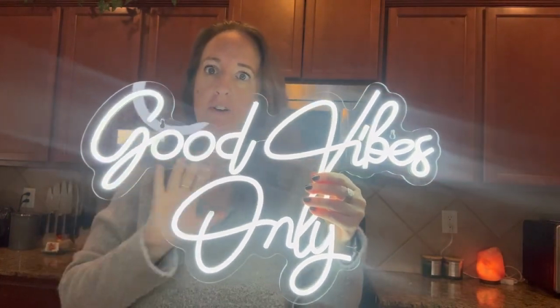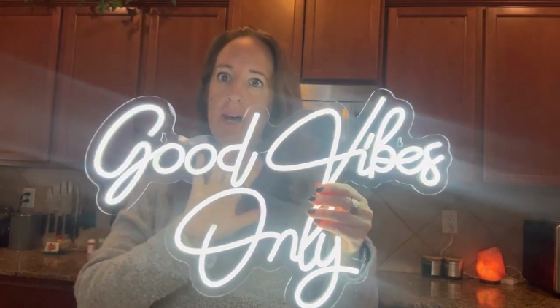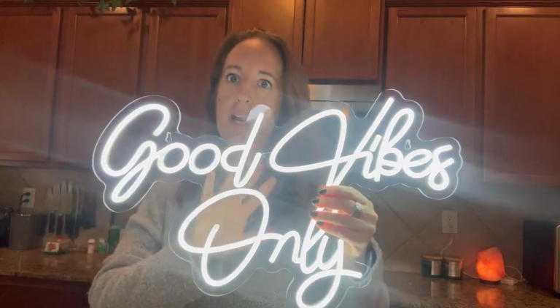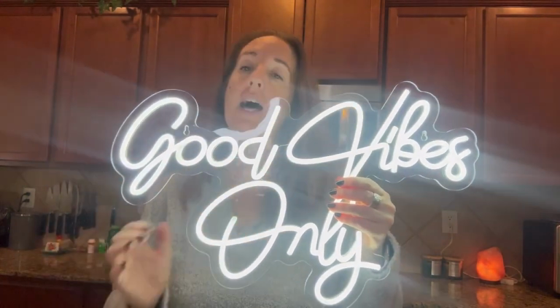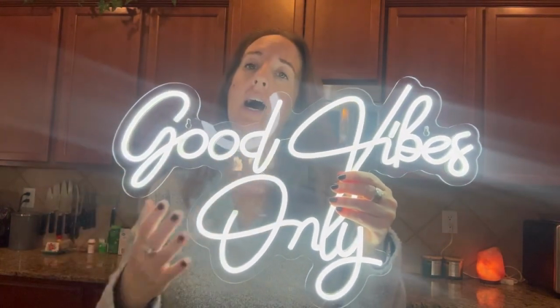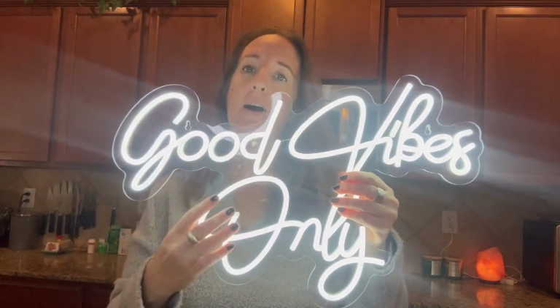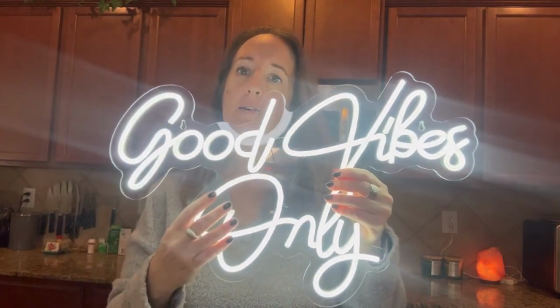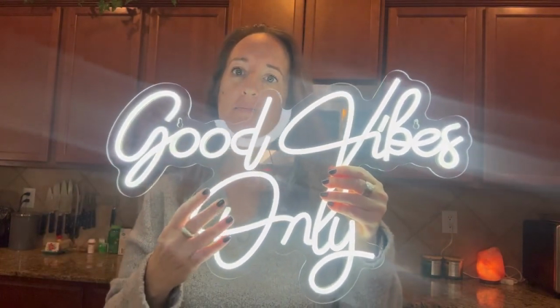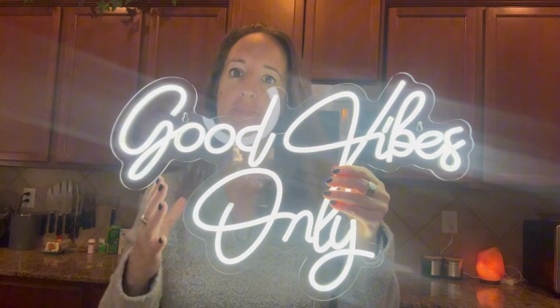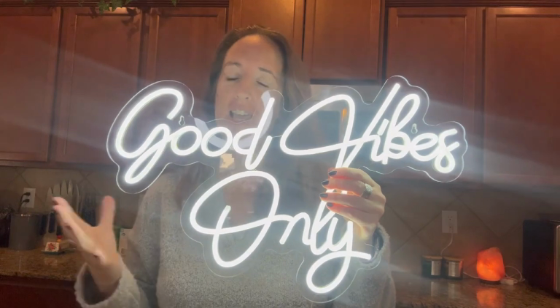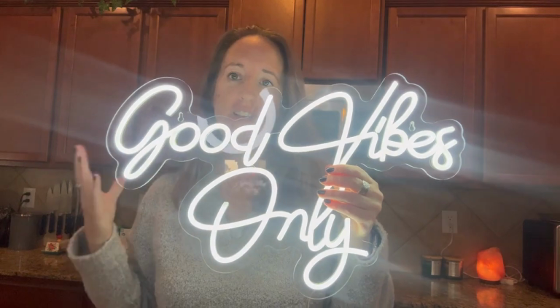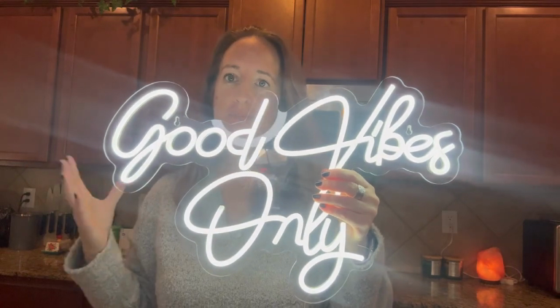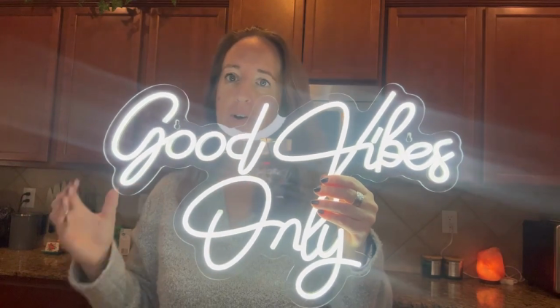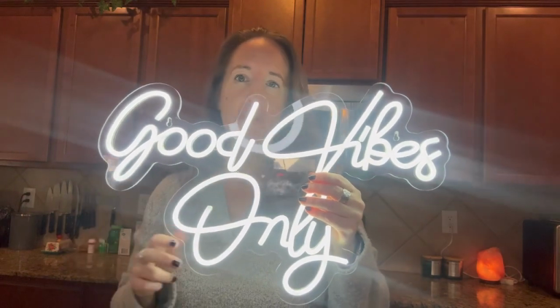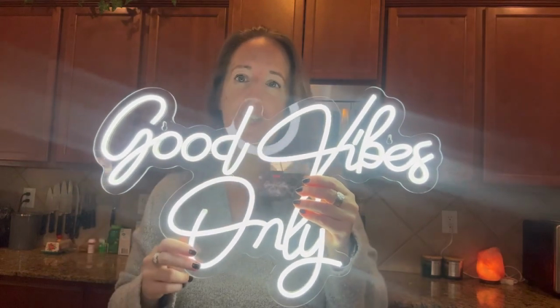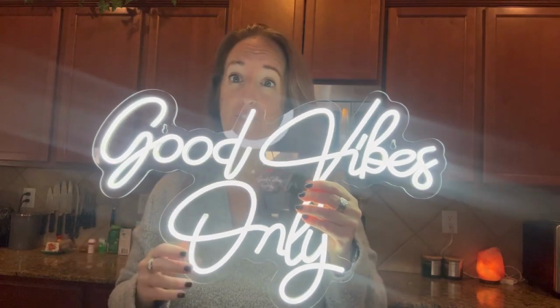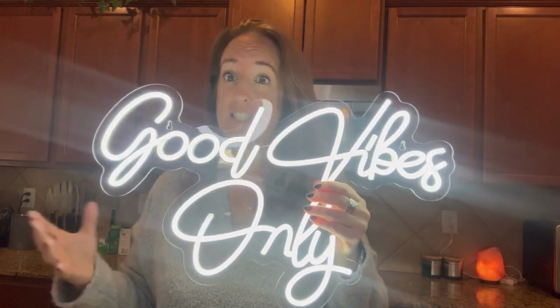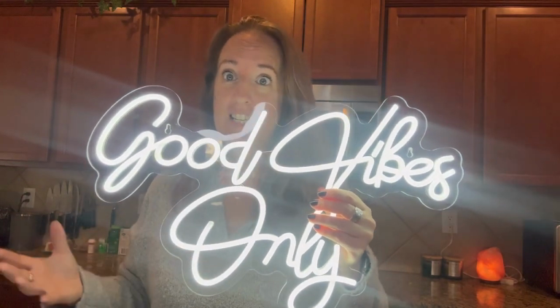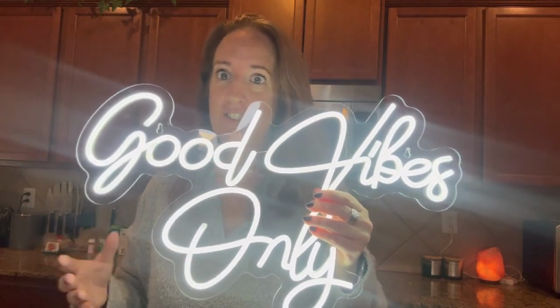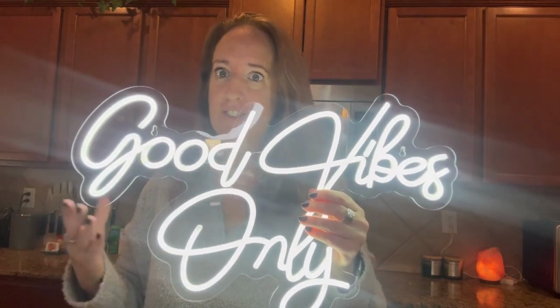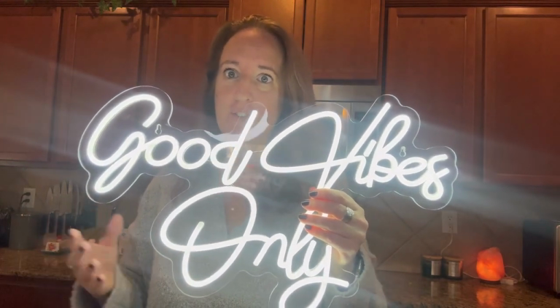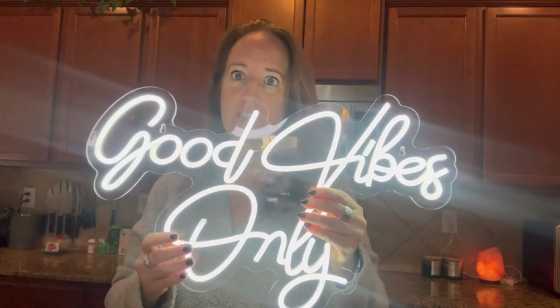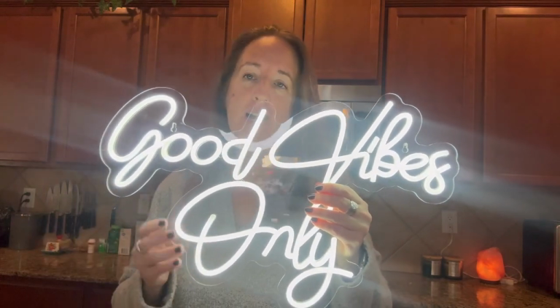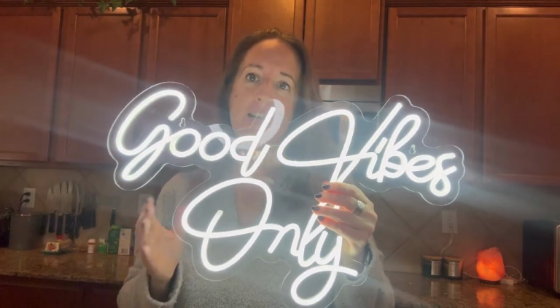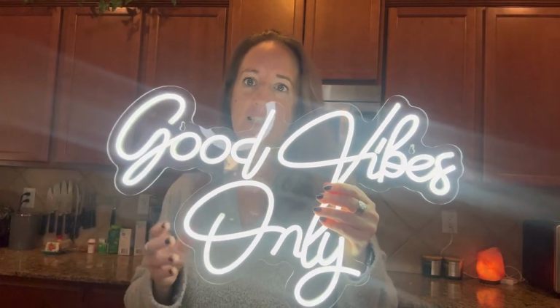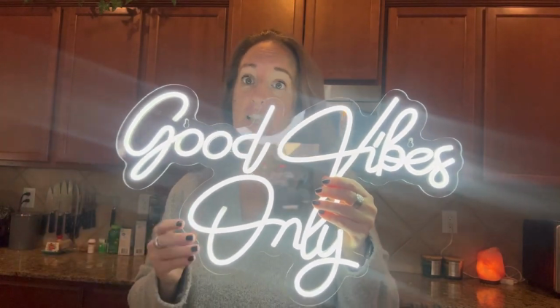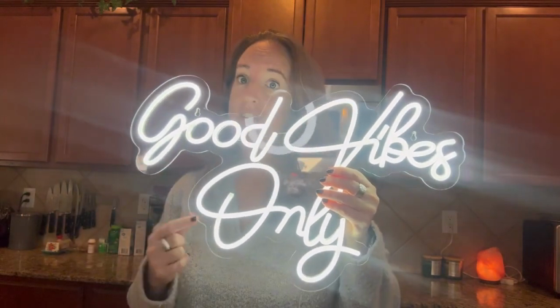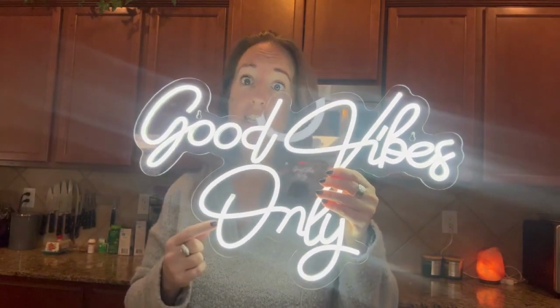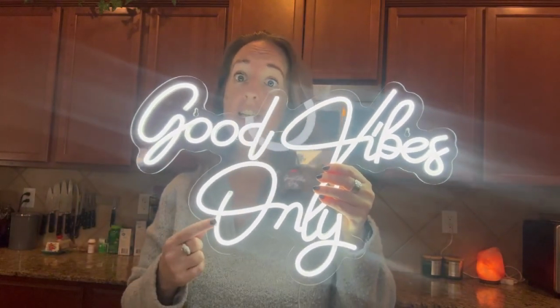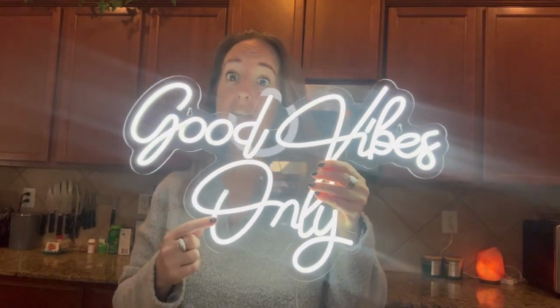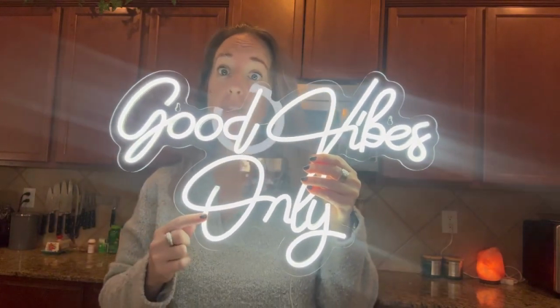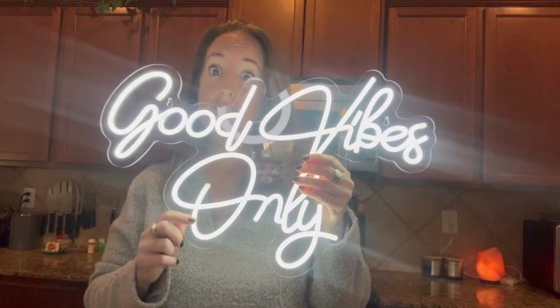You can also hang this above your bed, and it would be perfect for a teenager. My son is 11 and he claimed this.